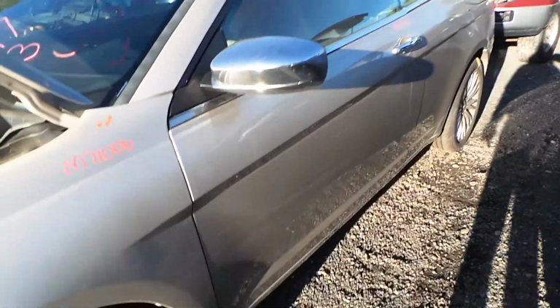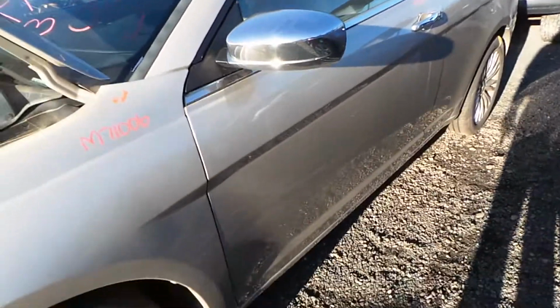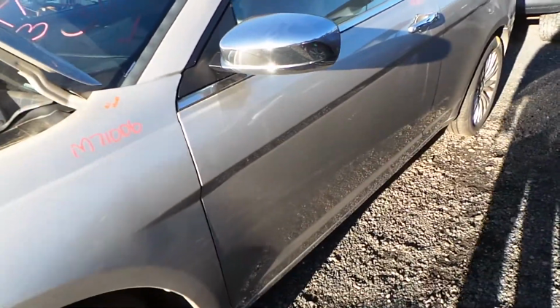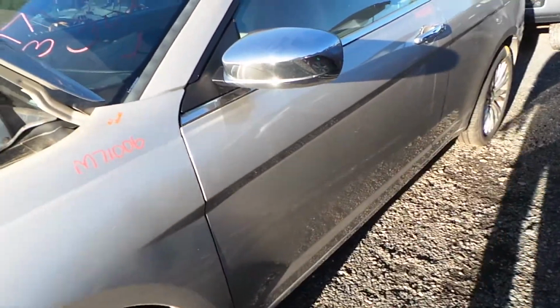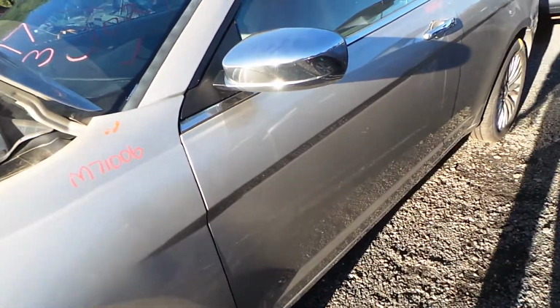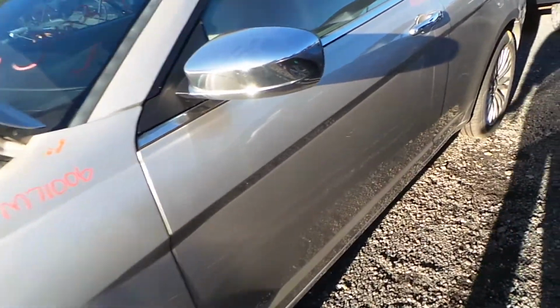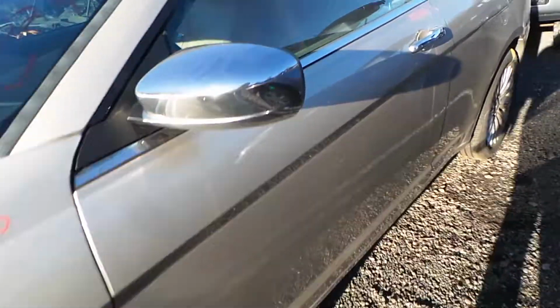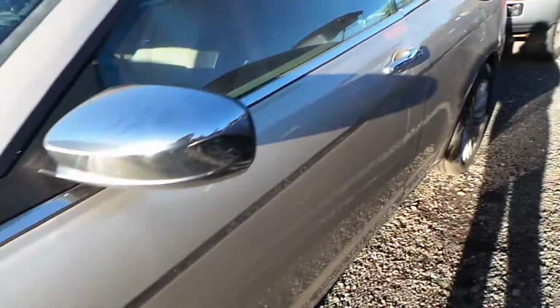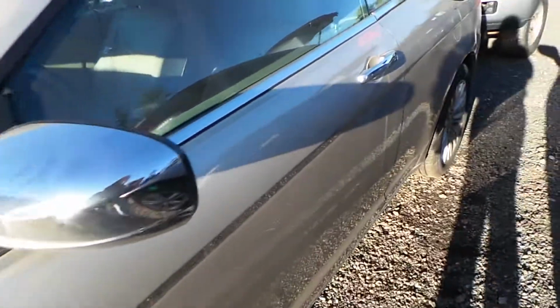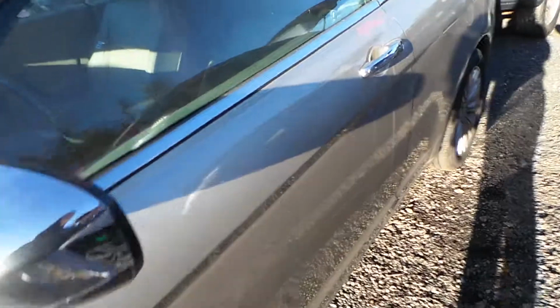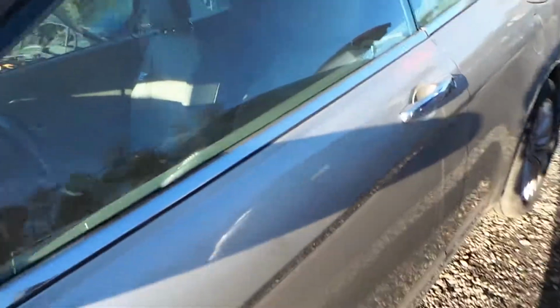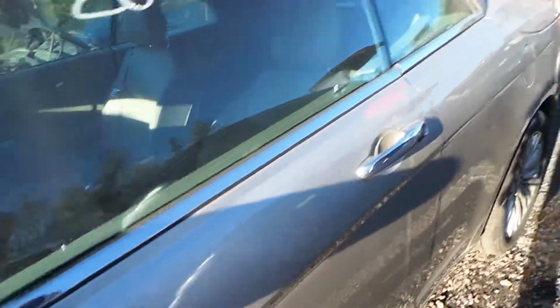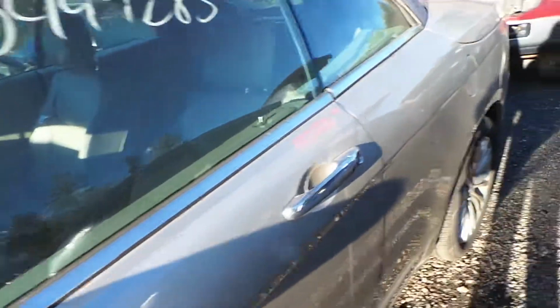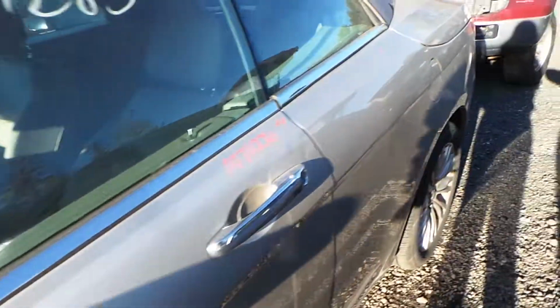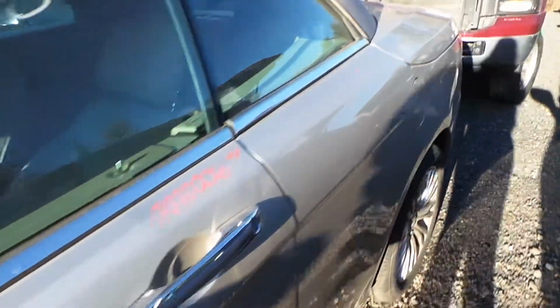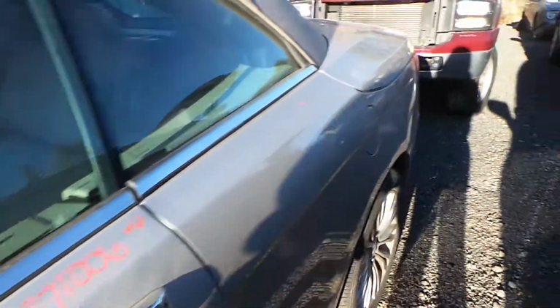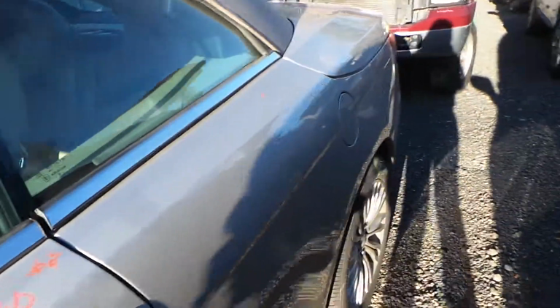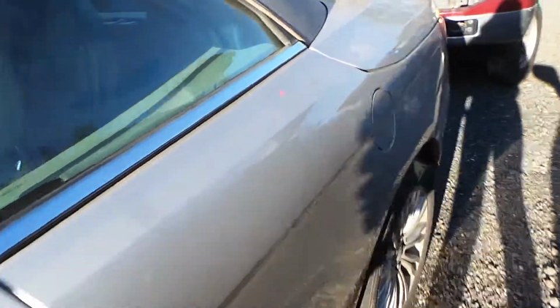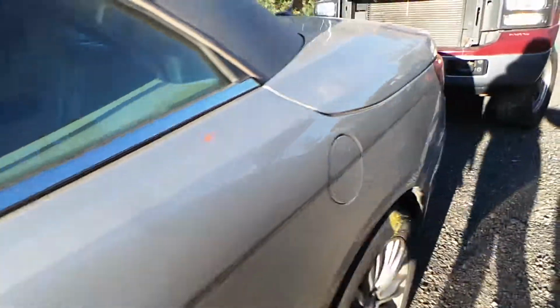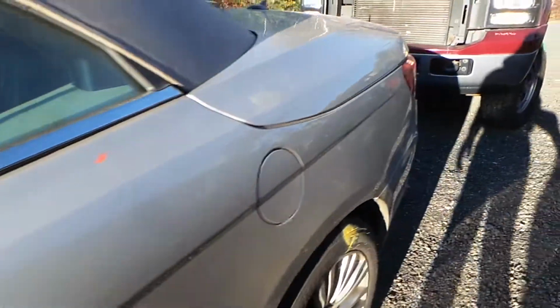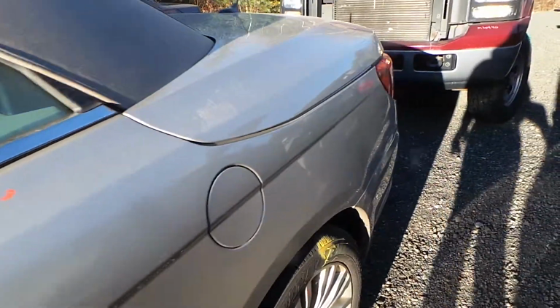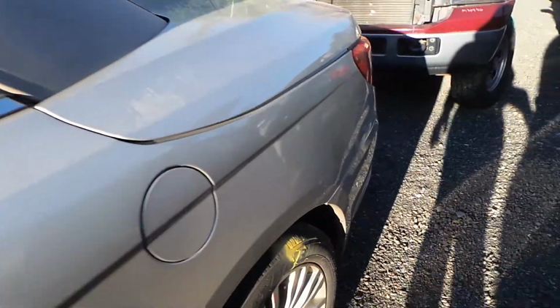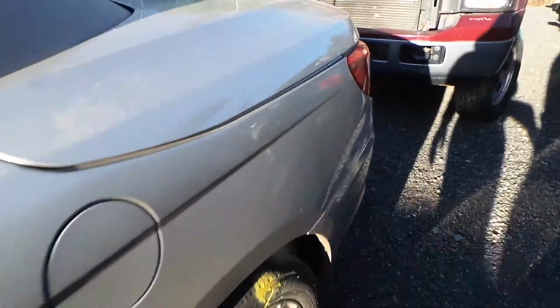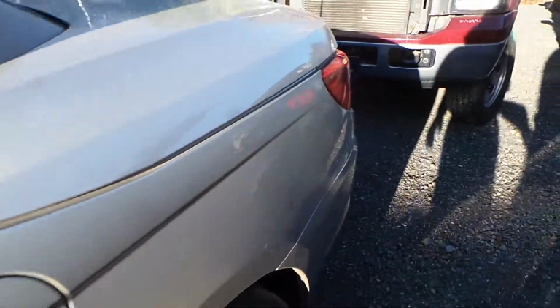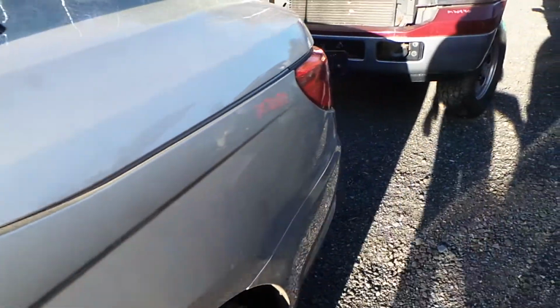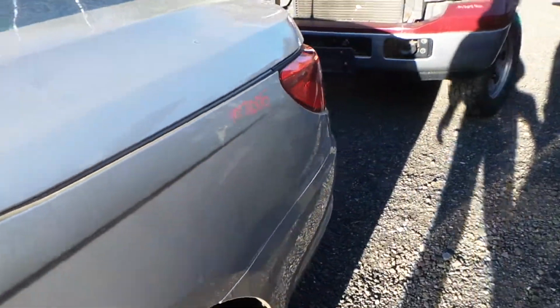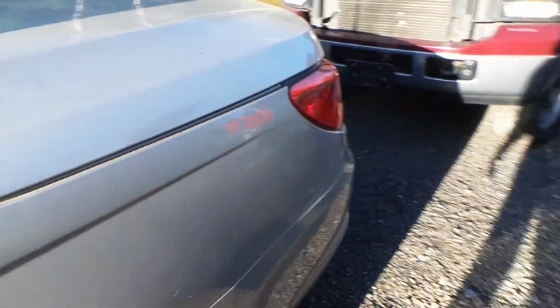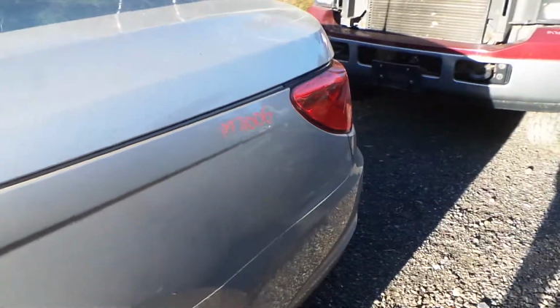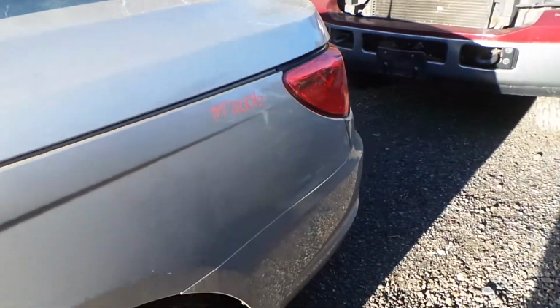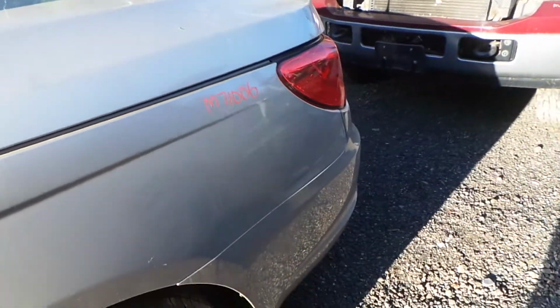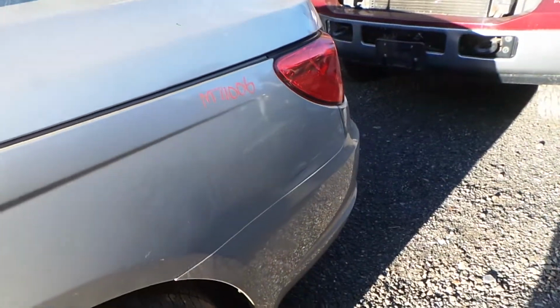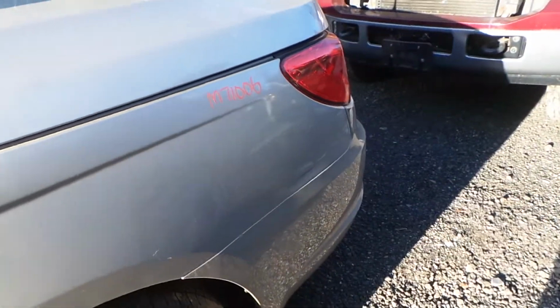The driver's side door does have an amount of small dings. The quarter panel has a three-hour dent from how the vehicle was hit, but it's very repairable.